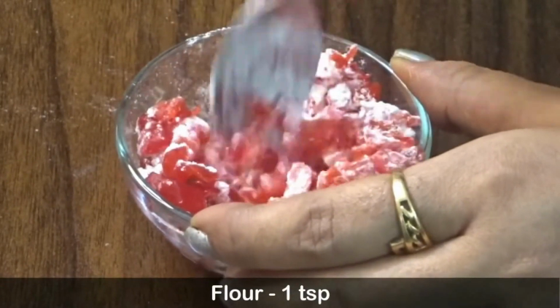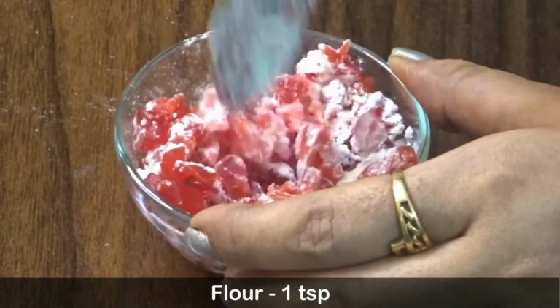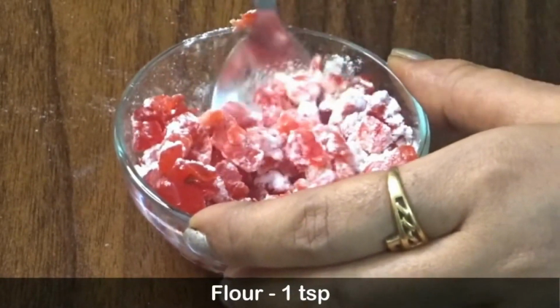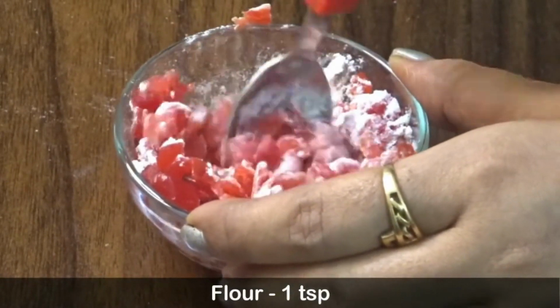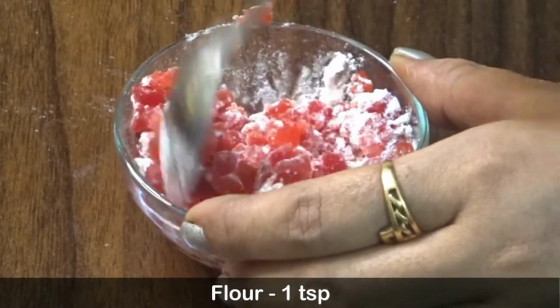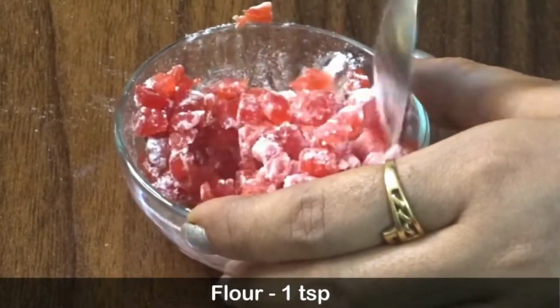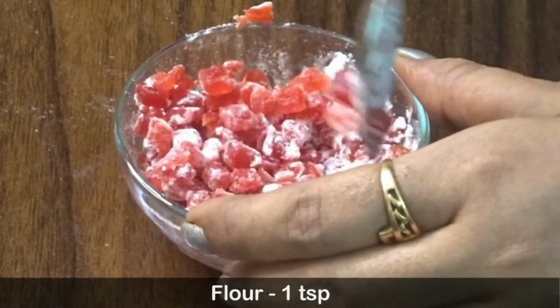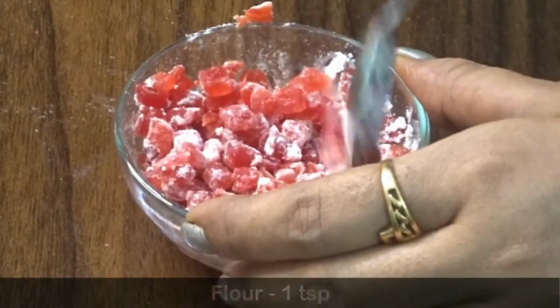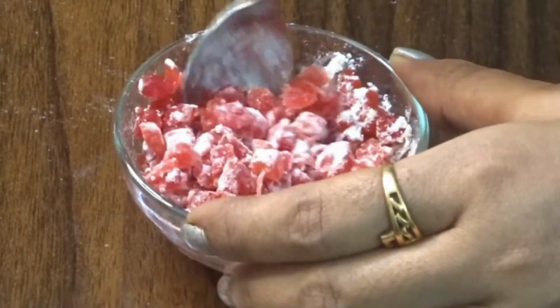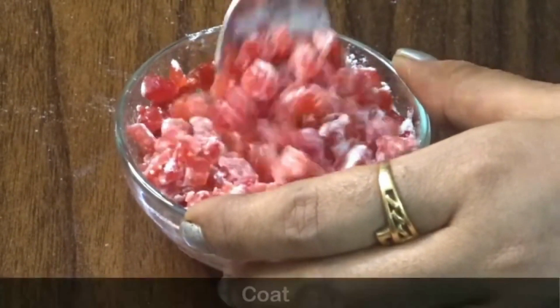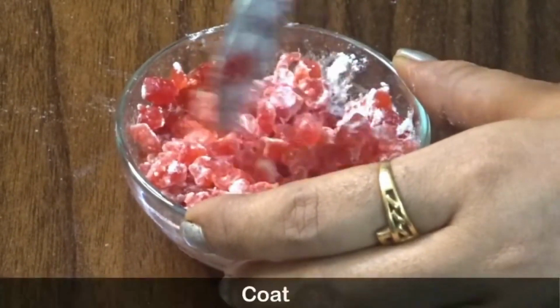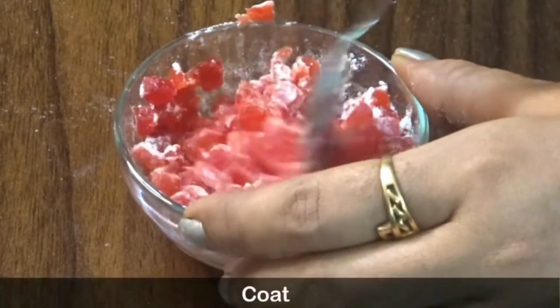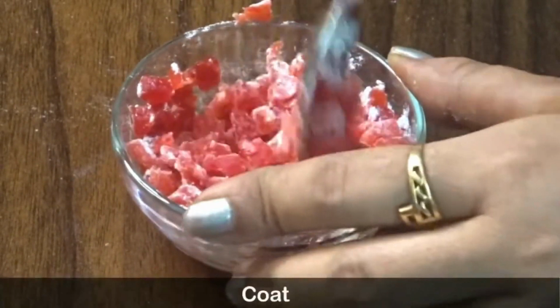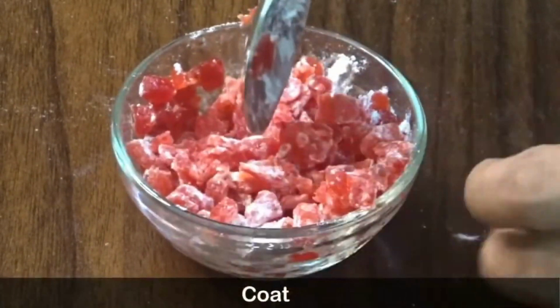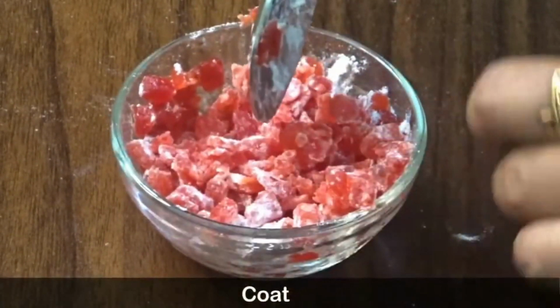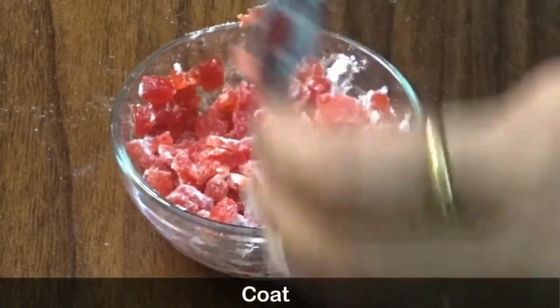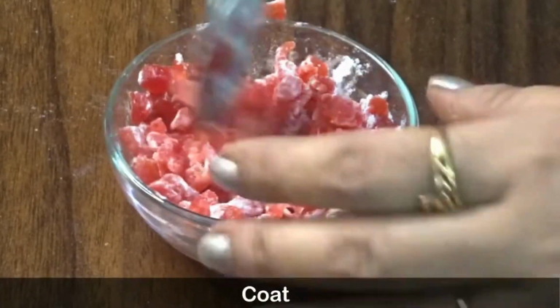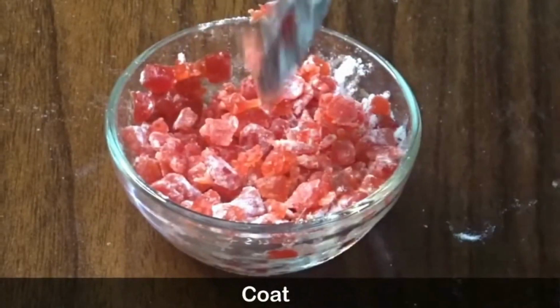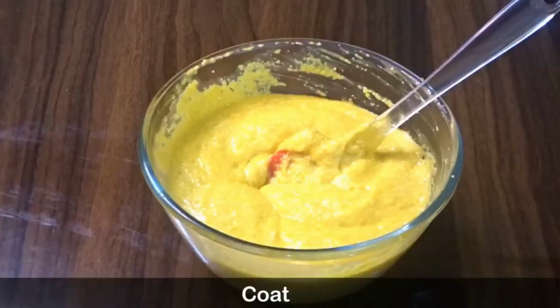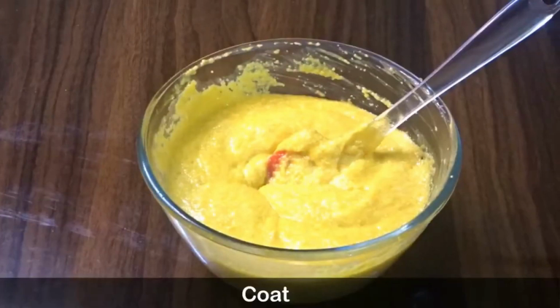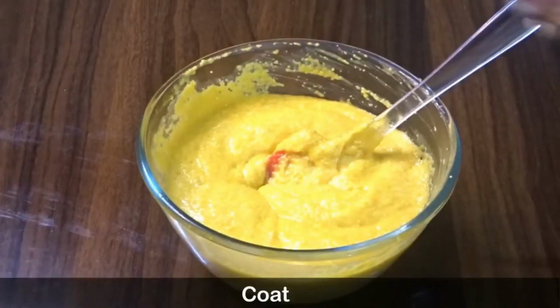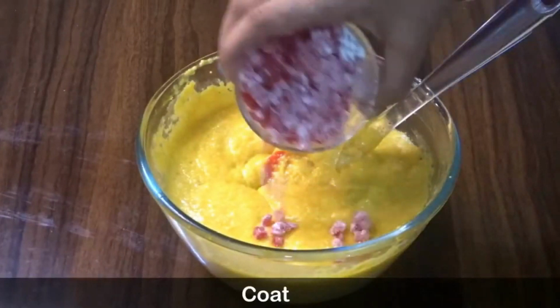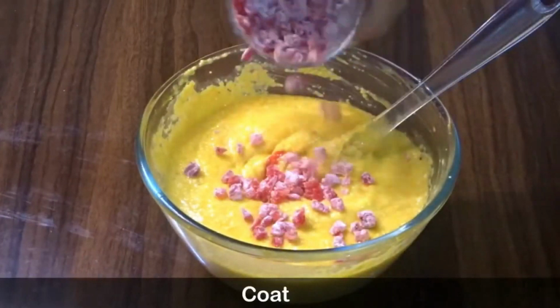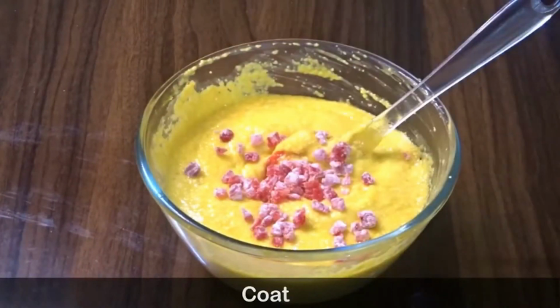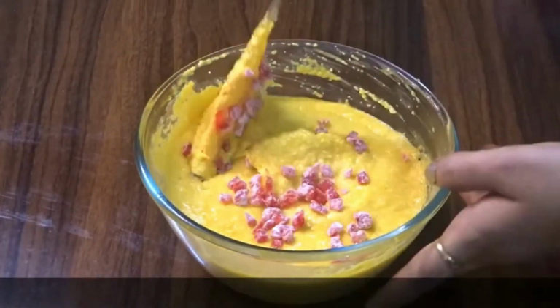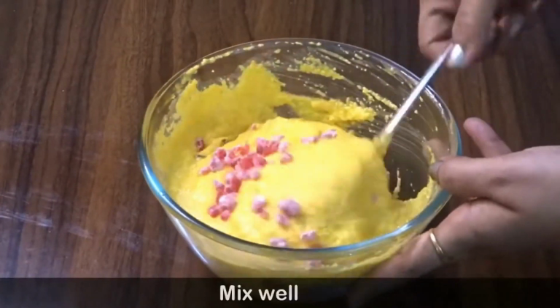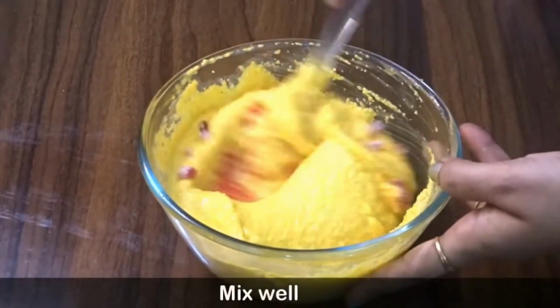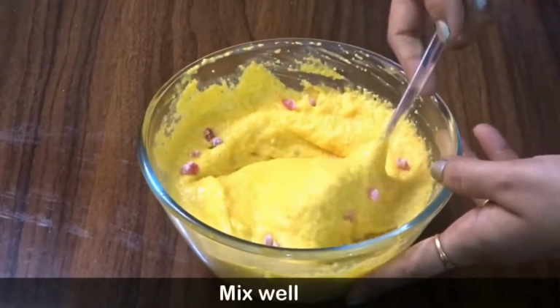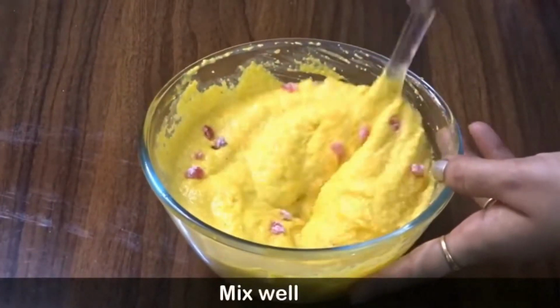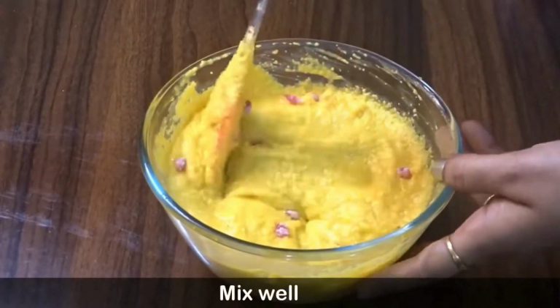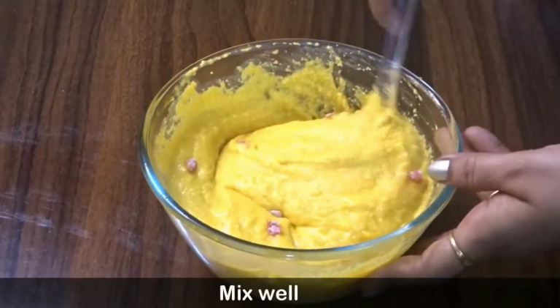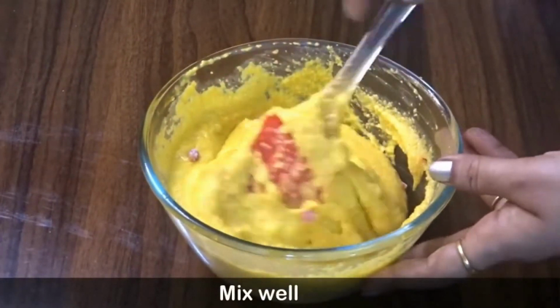1 teaspoon of sugar — I need to coat it. If you don't put 2 tablespoons of this, please don't take this cake — look at the cake.